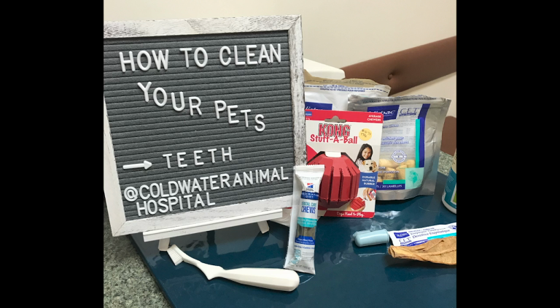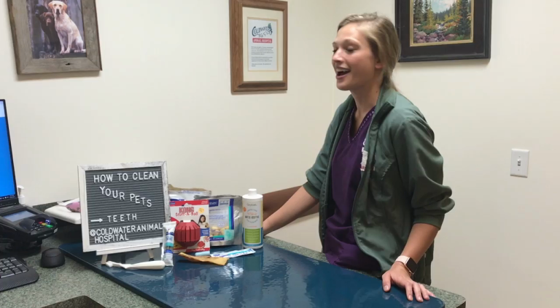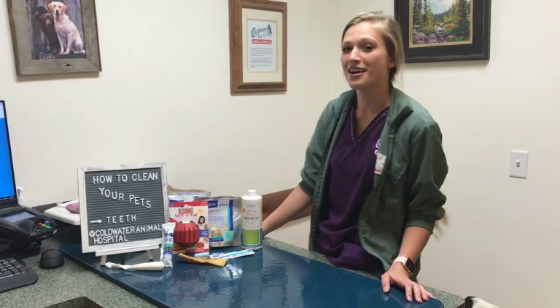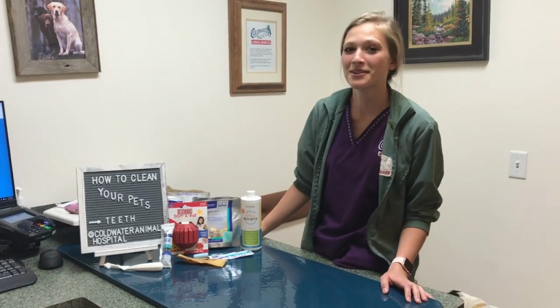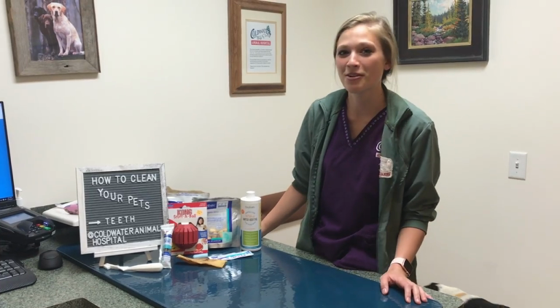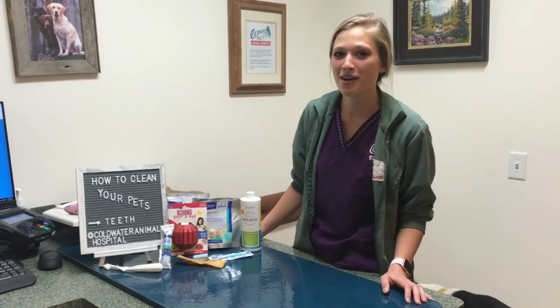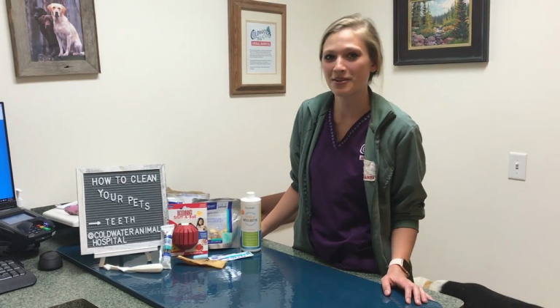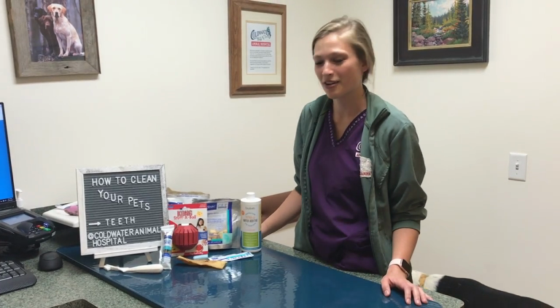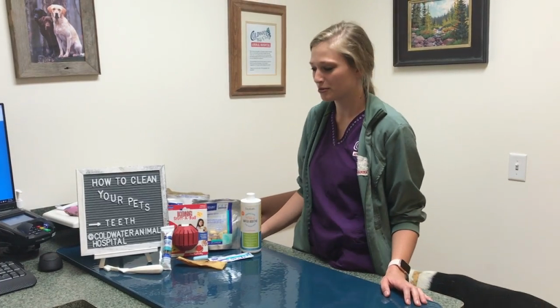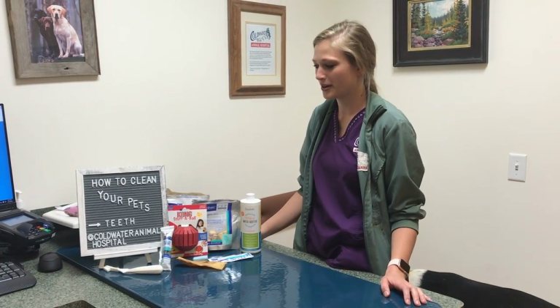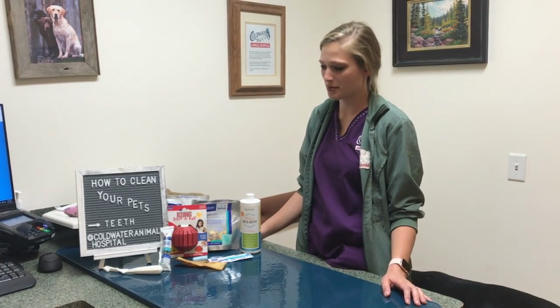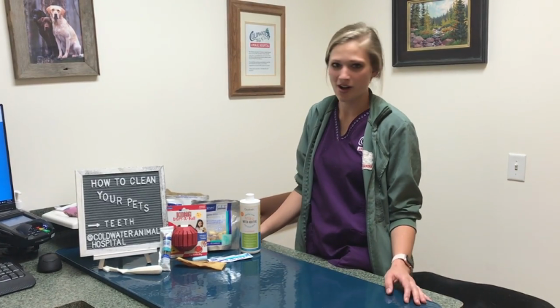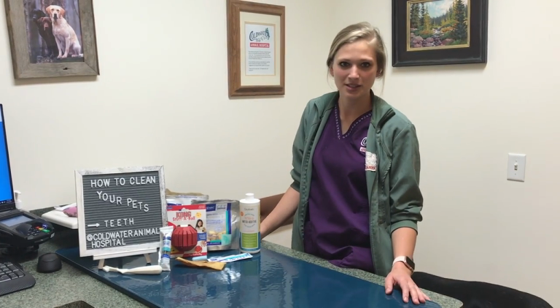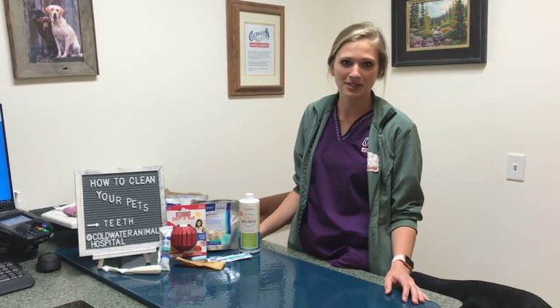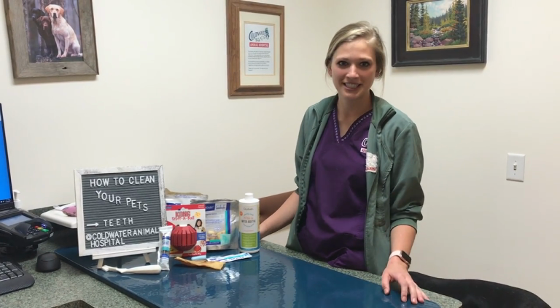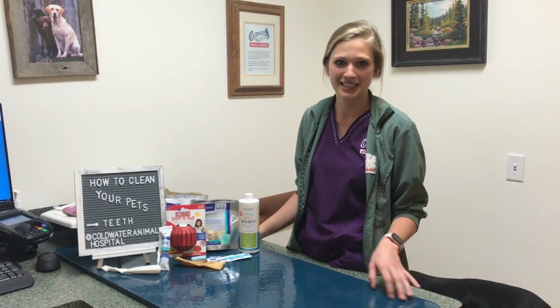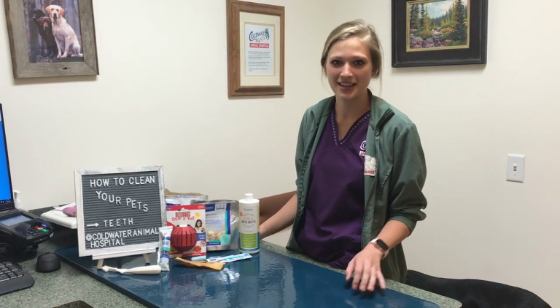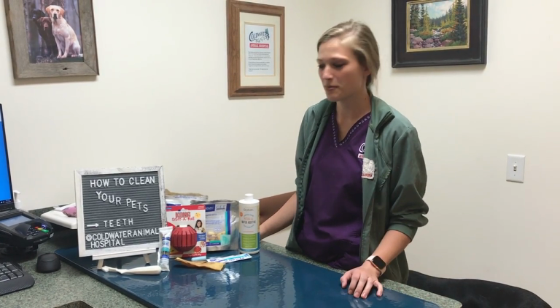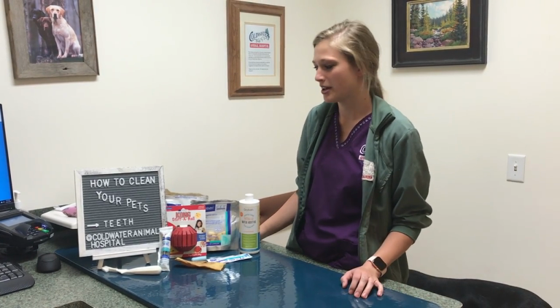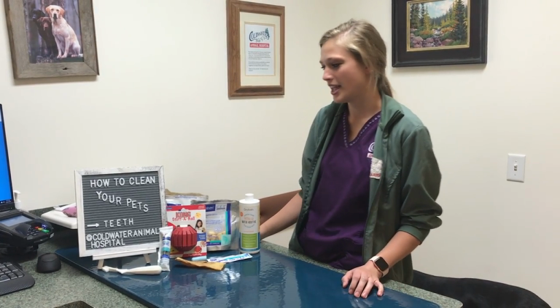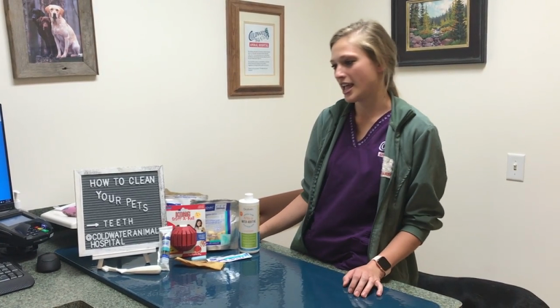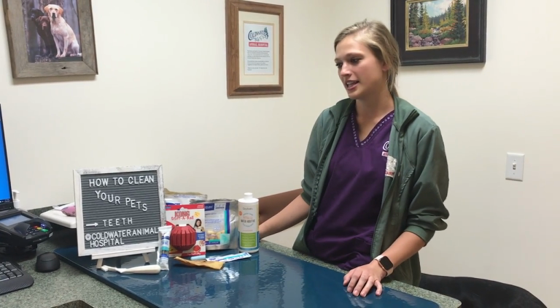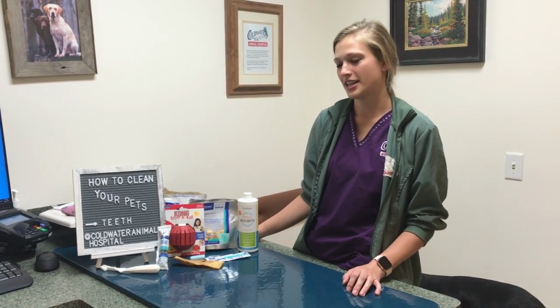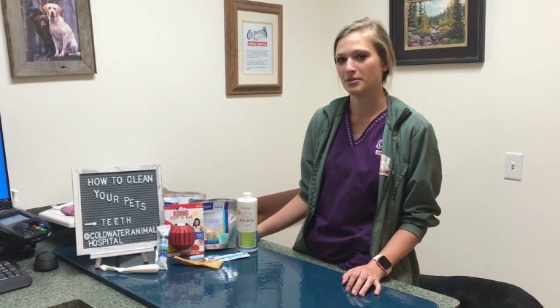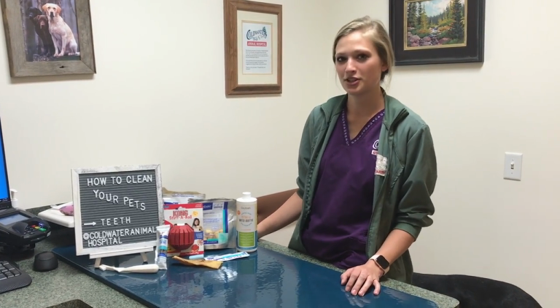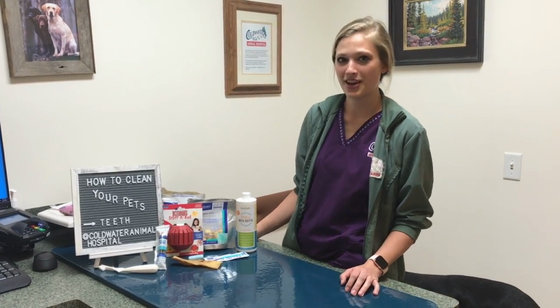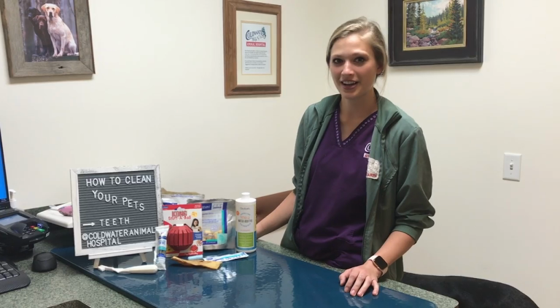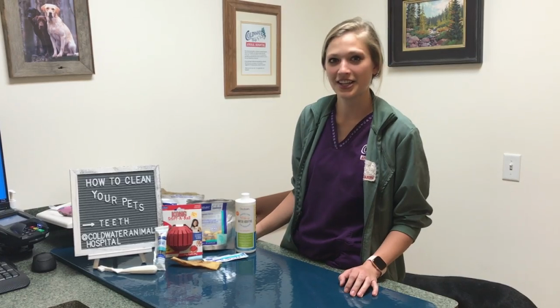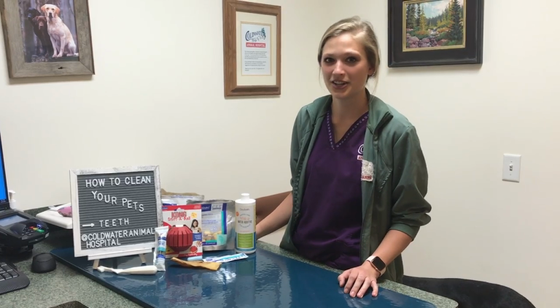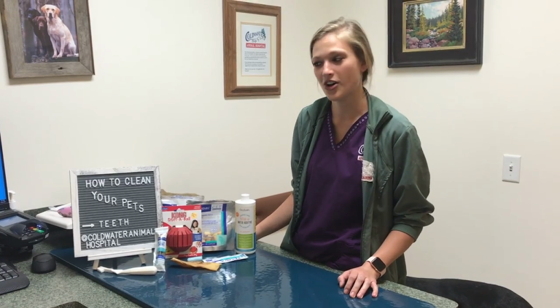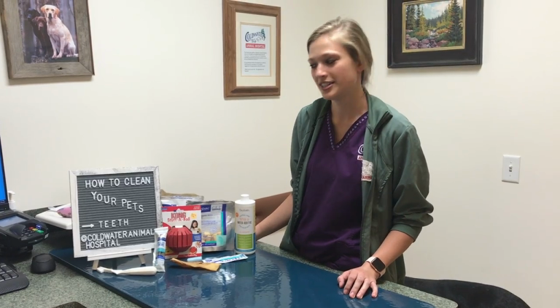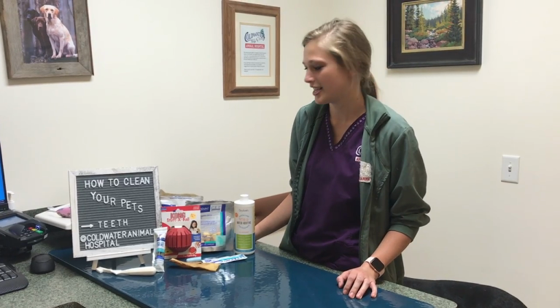Hi, I'm Nicole. I work at Coldwater Animal Hospital as a CBA-1, and today I'm going to show you how to clean your dog's teeth.